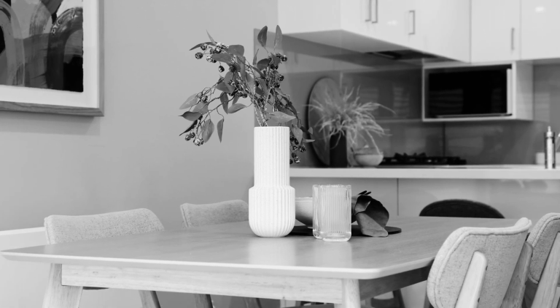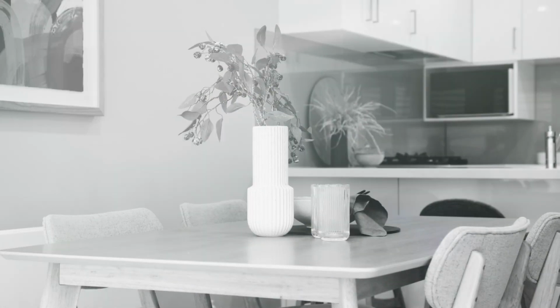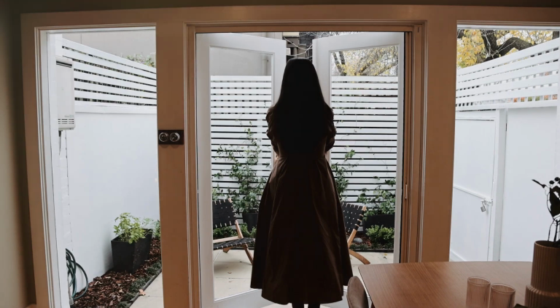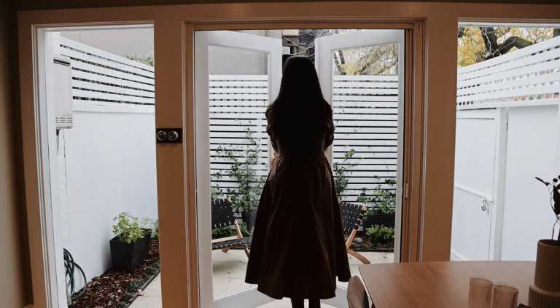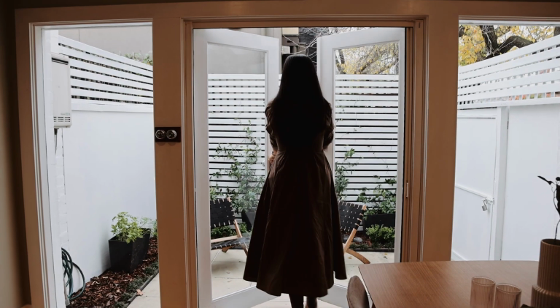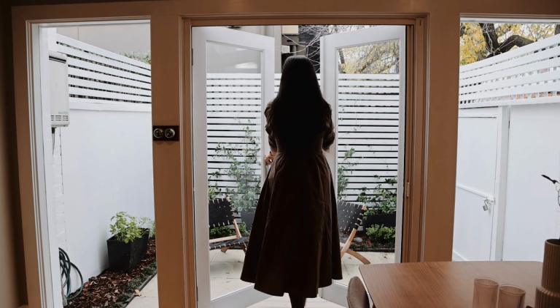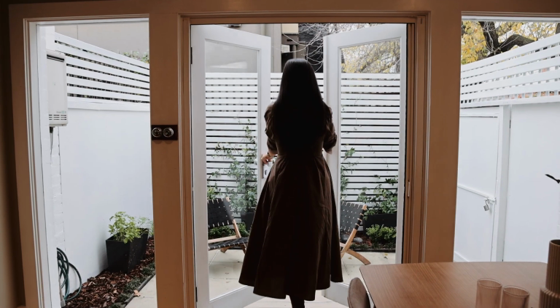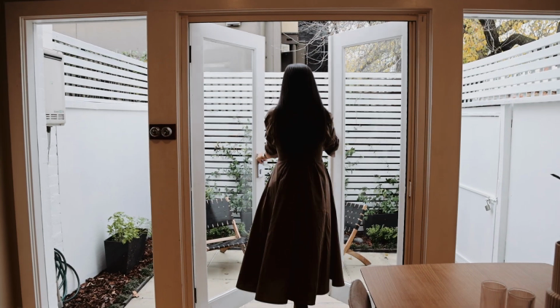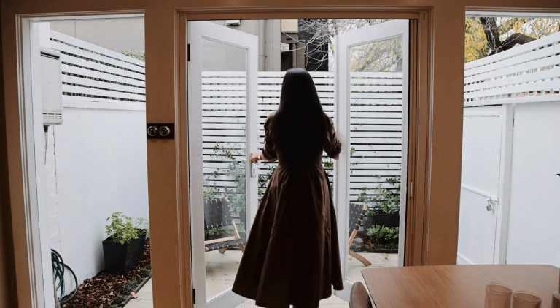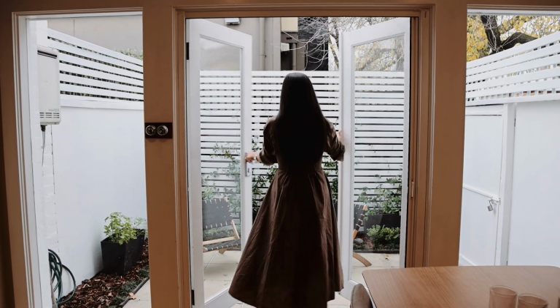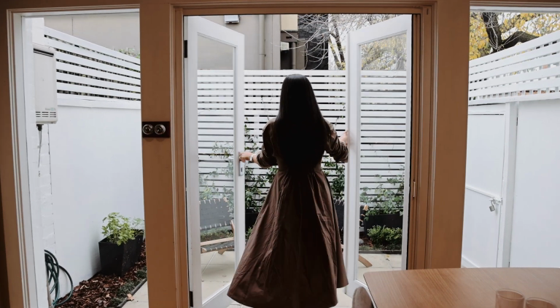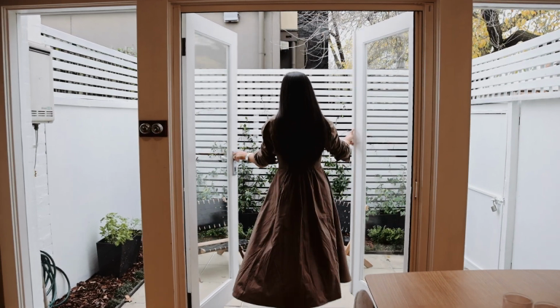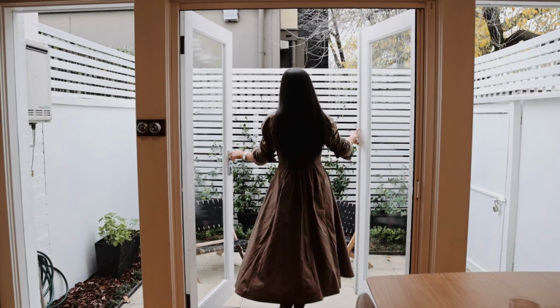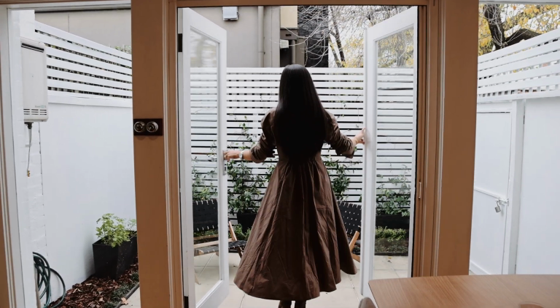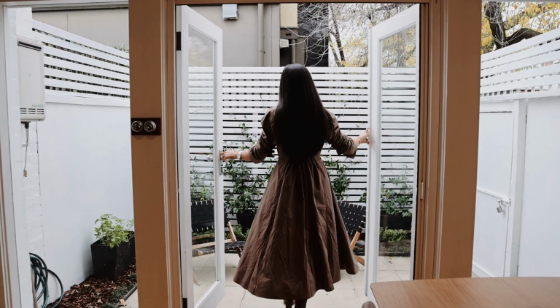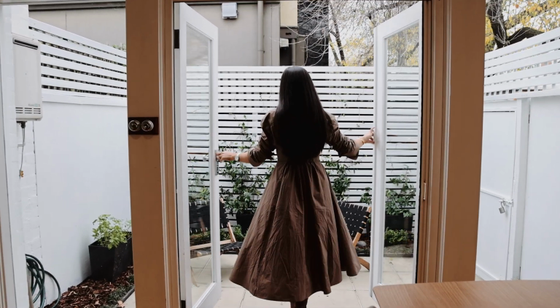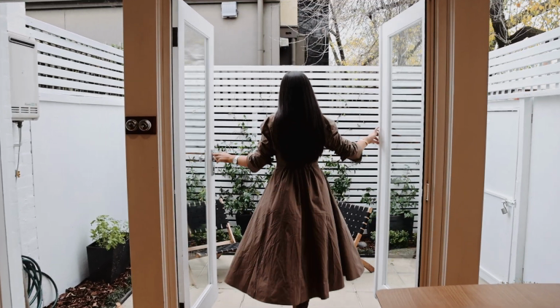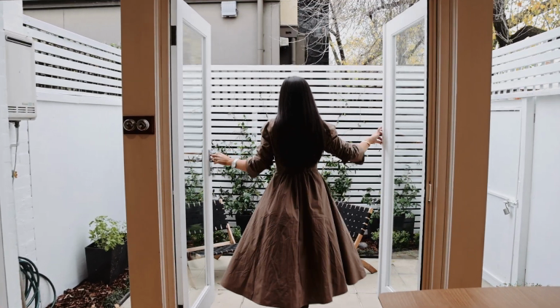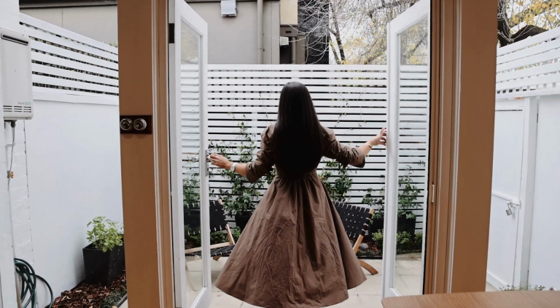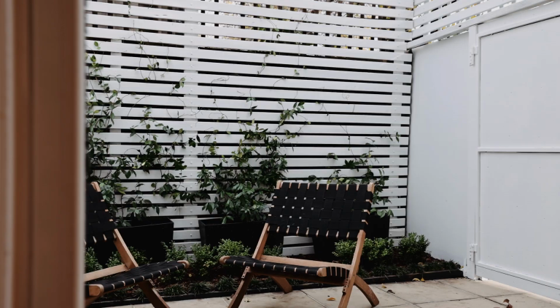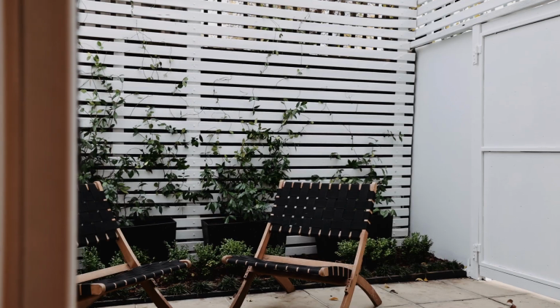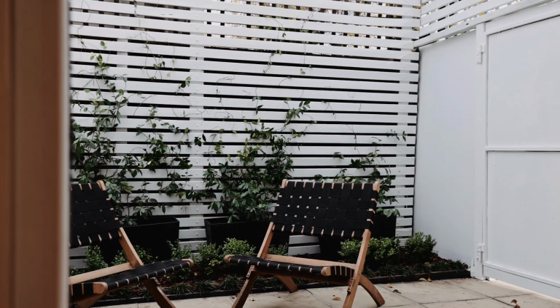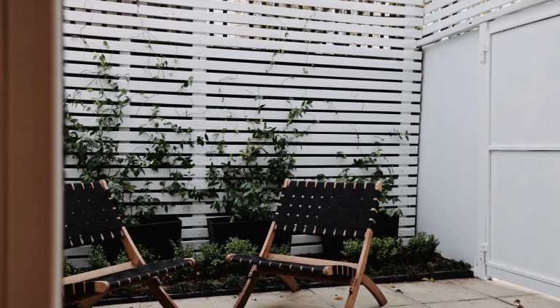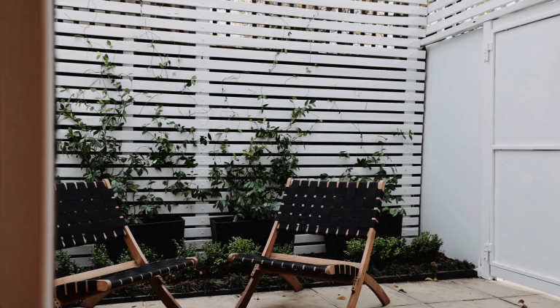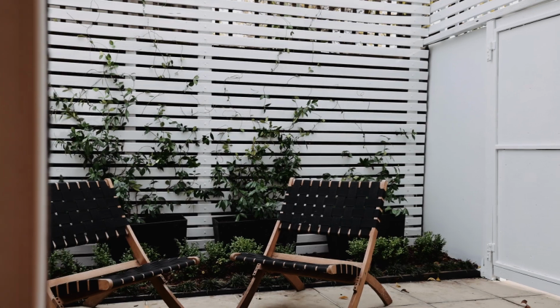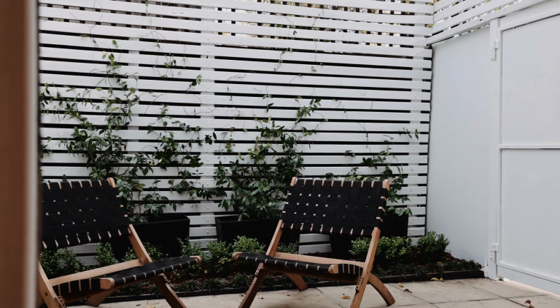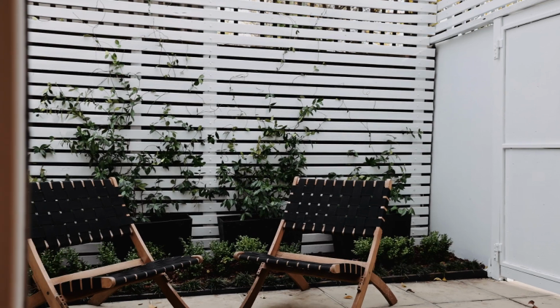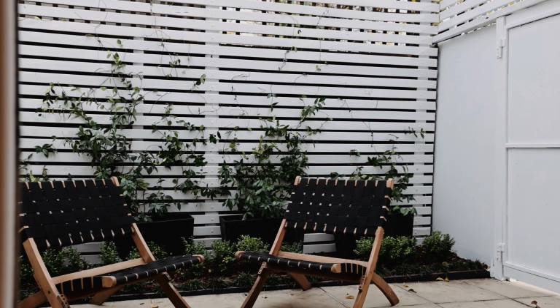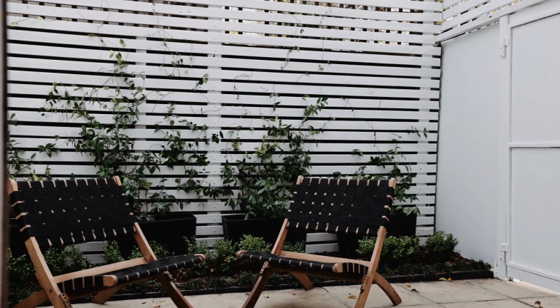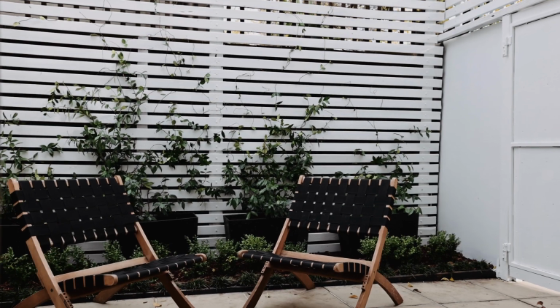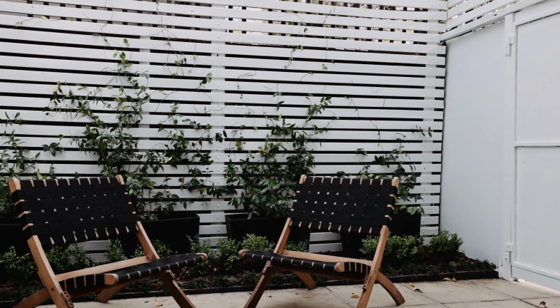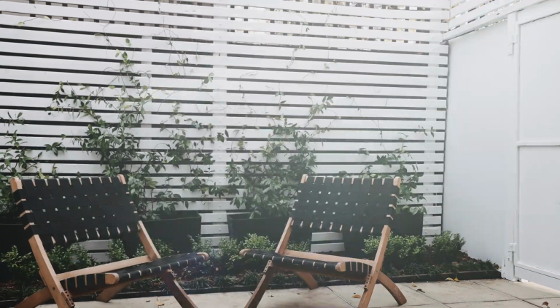Step outside to your low maintenance paved courtyard, which also has private access to York Street.